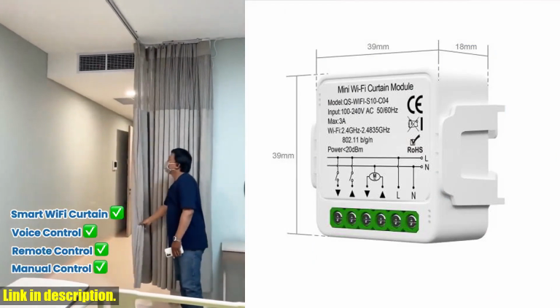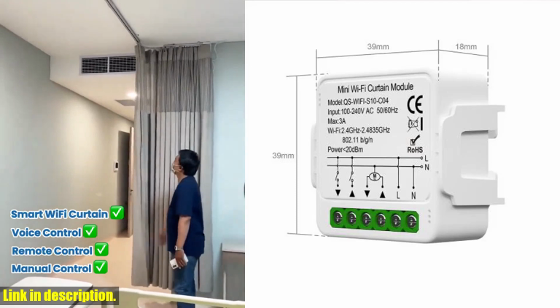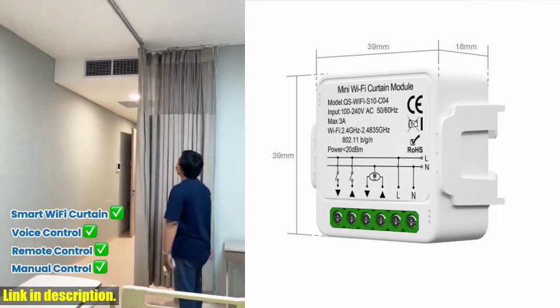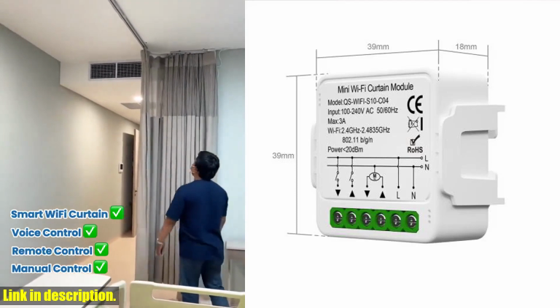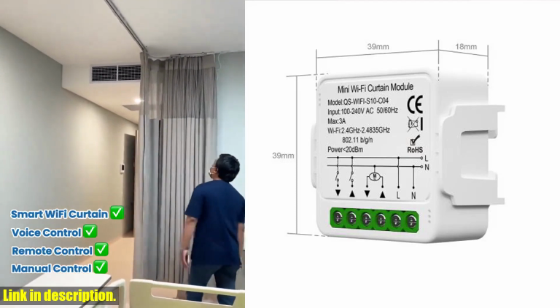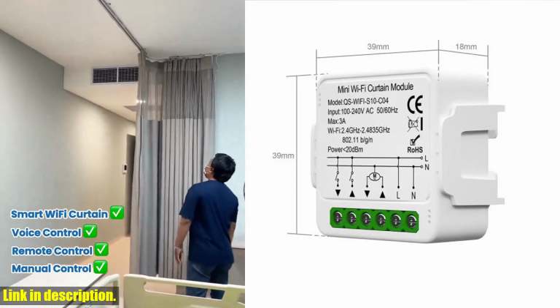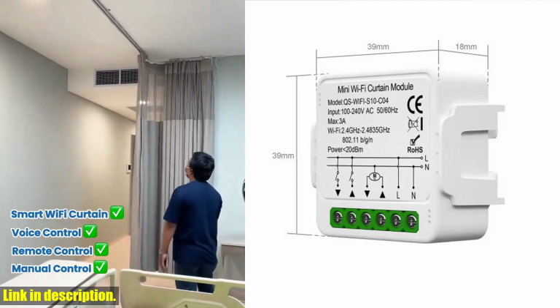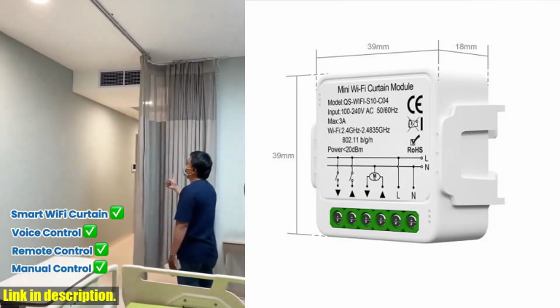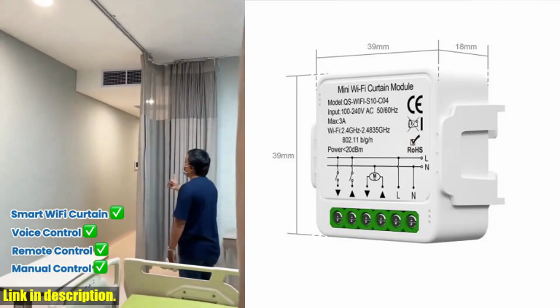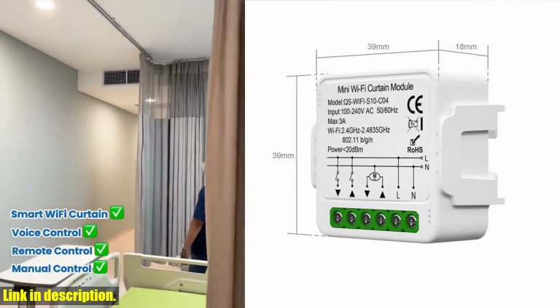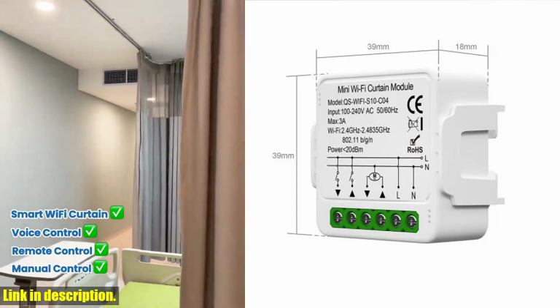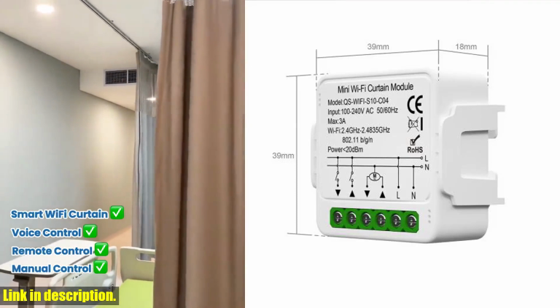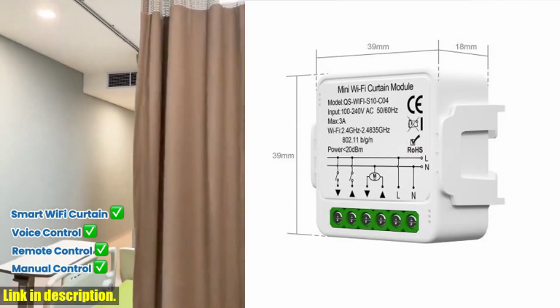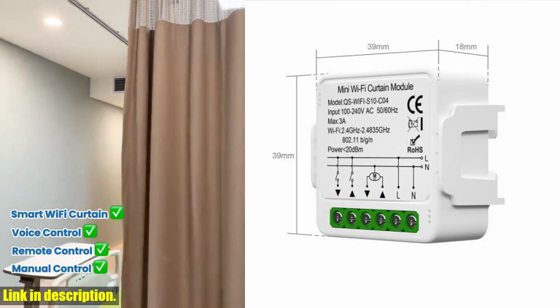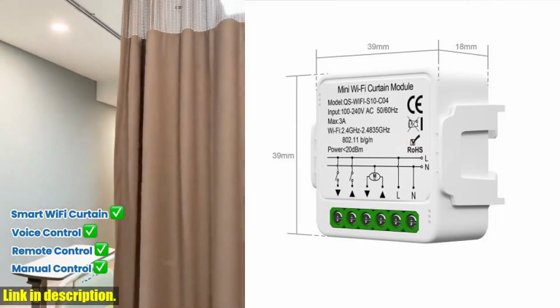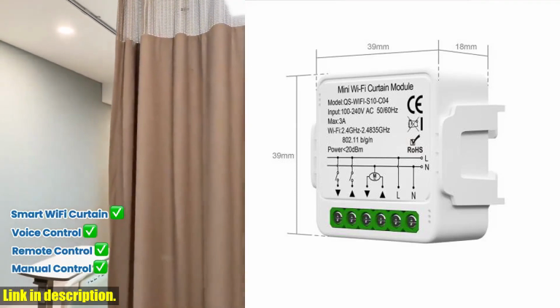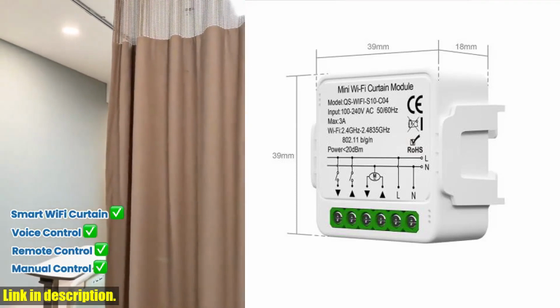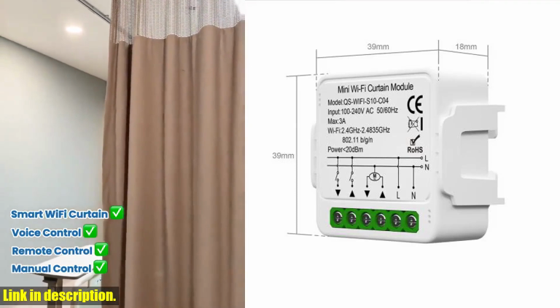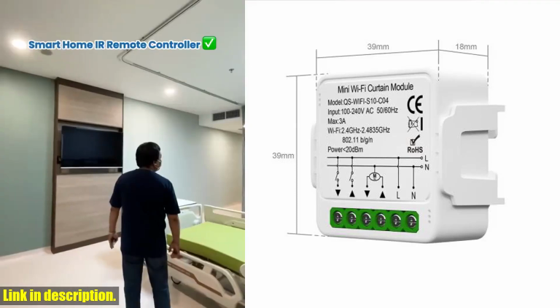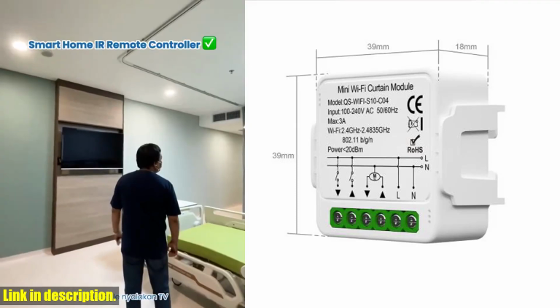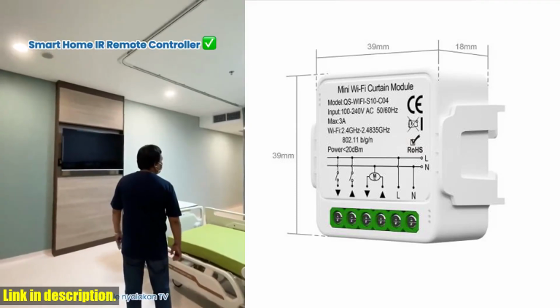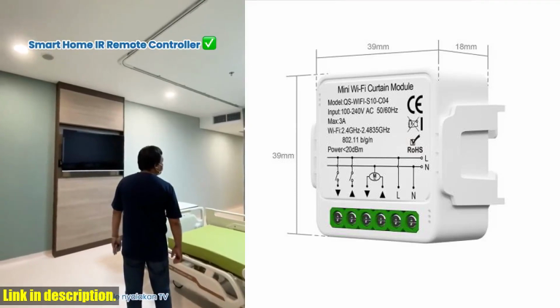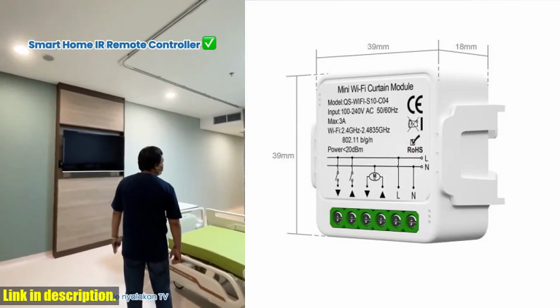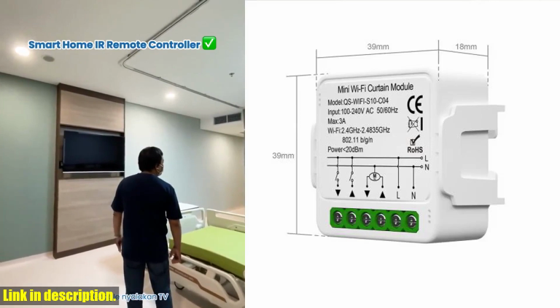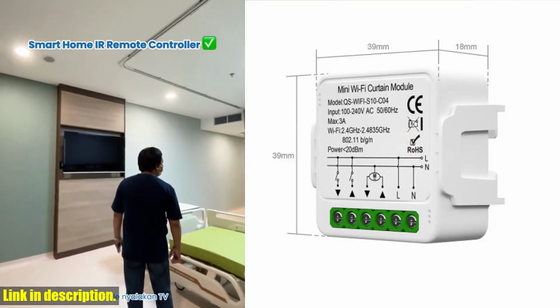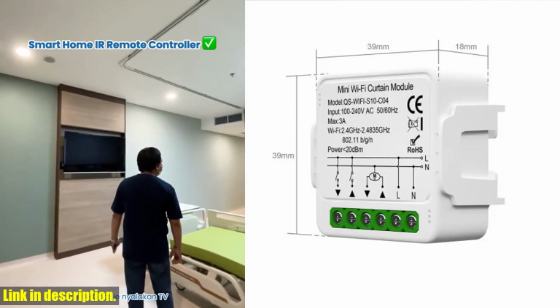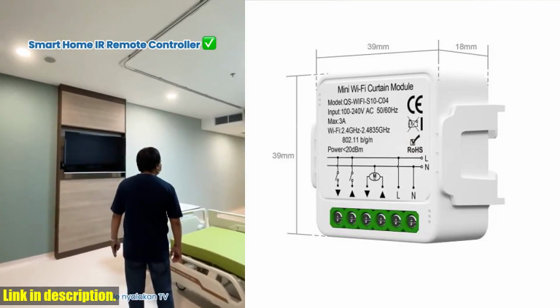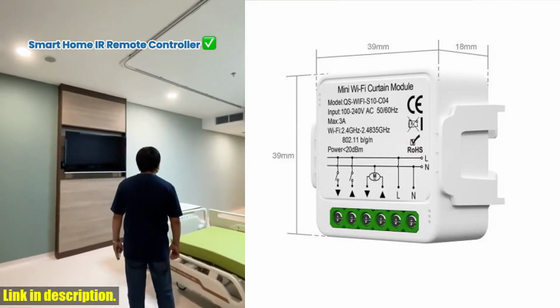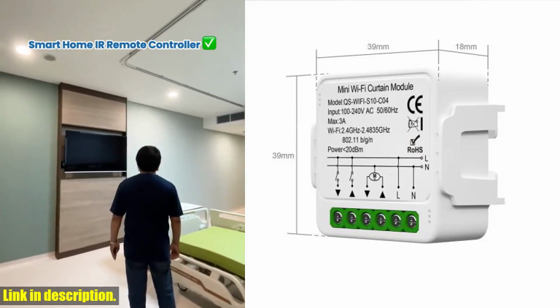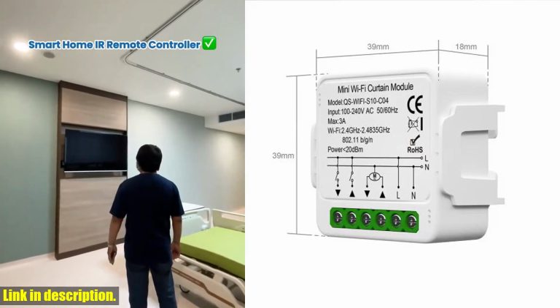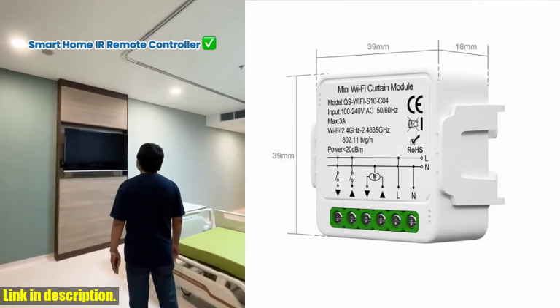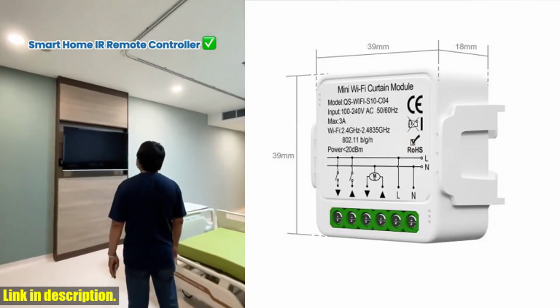This smart switch is also compatible with Alexa and Google Home Assistant, allowing you to use voice commands to open or close your curtains effortlessly.